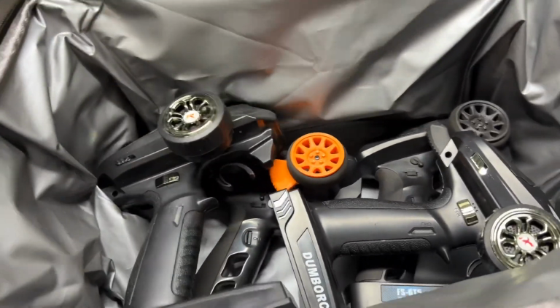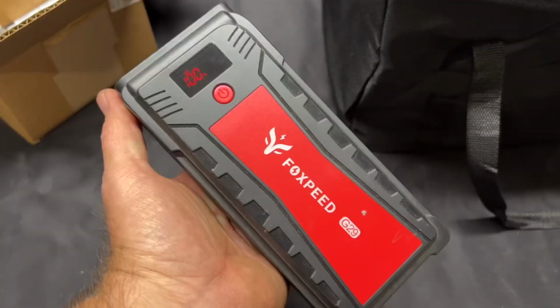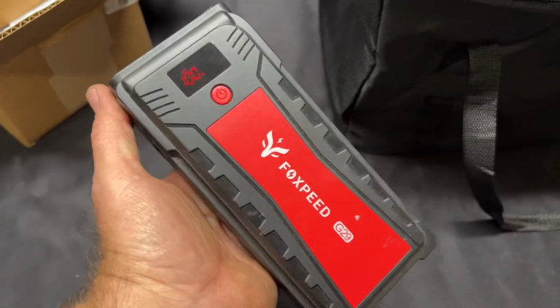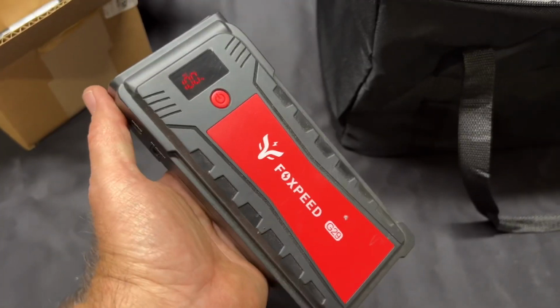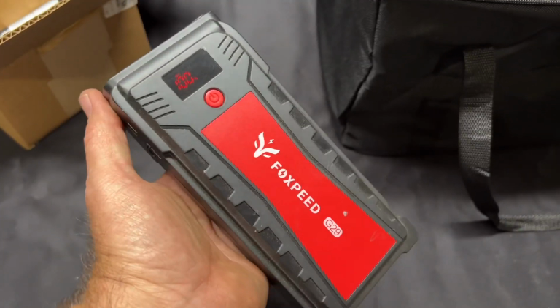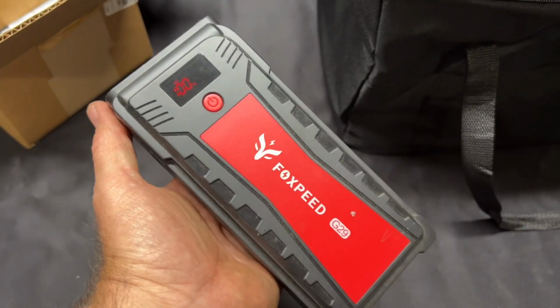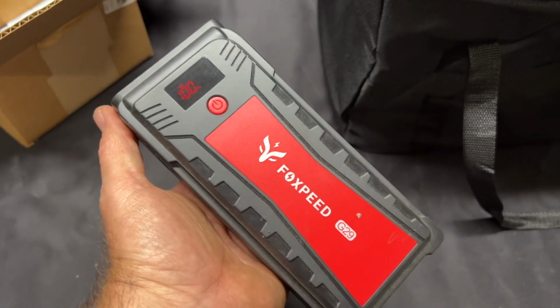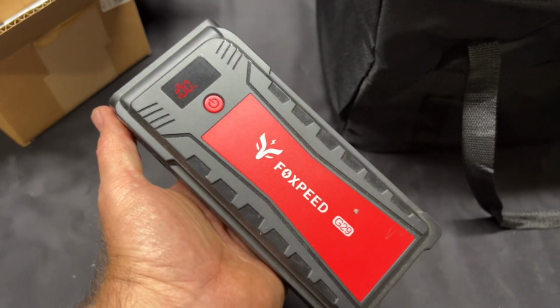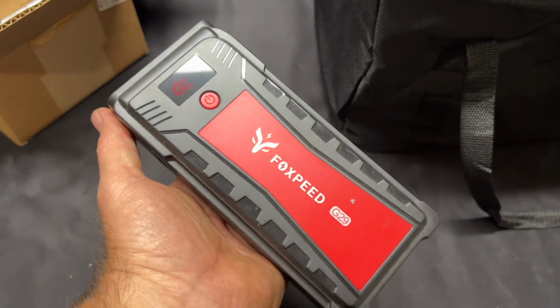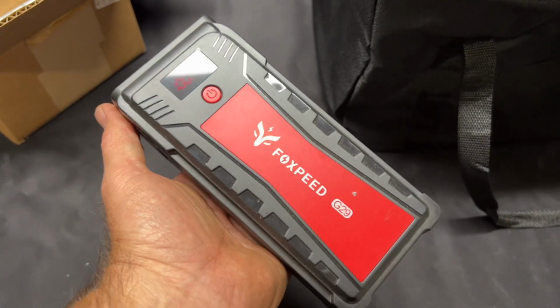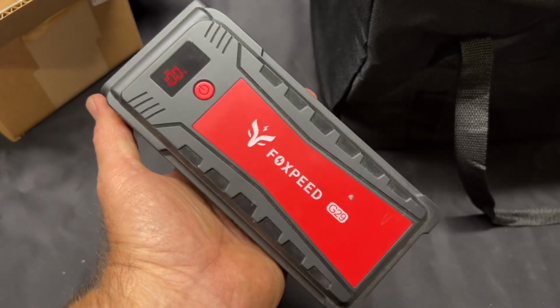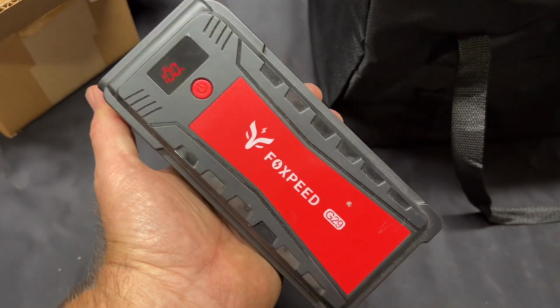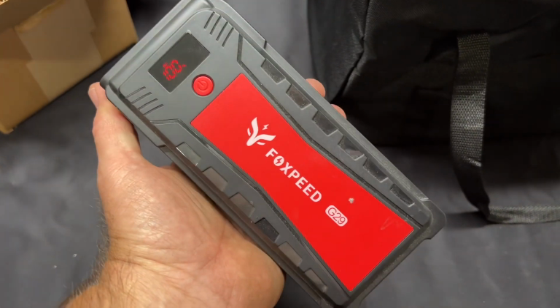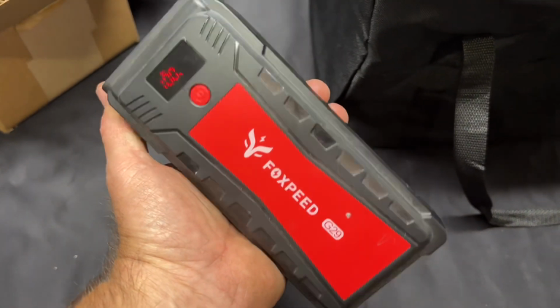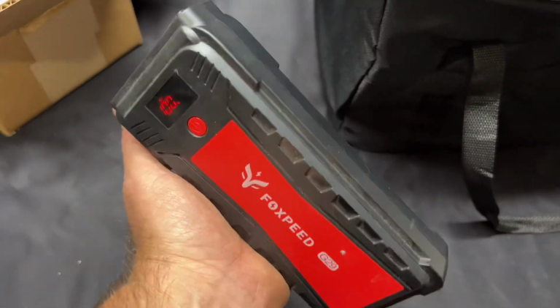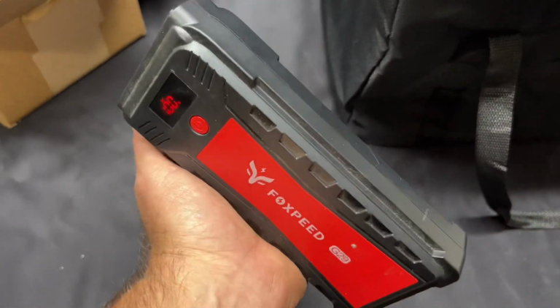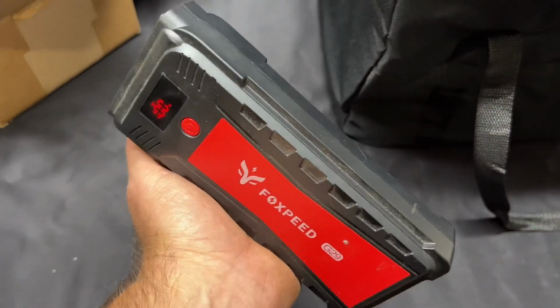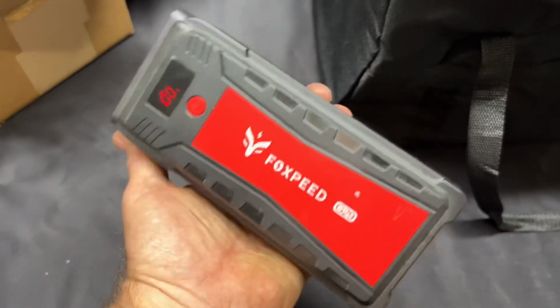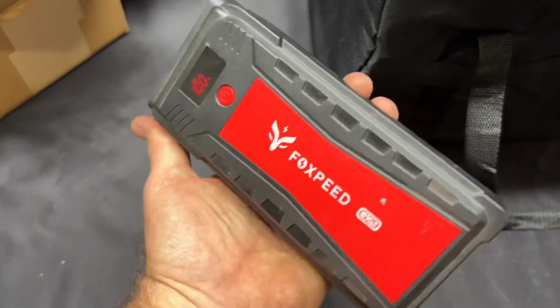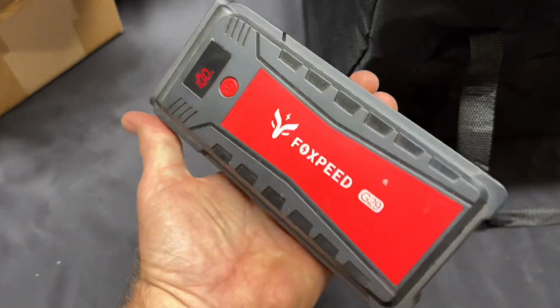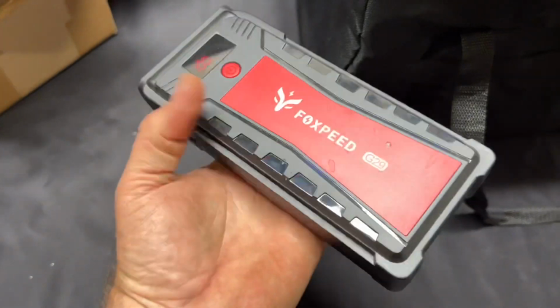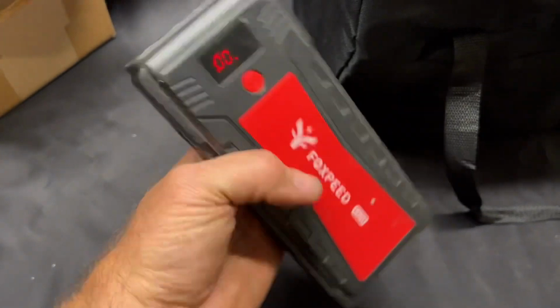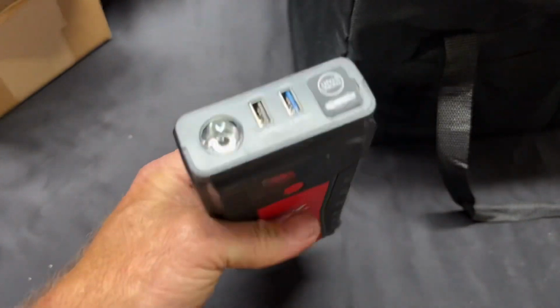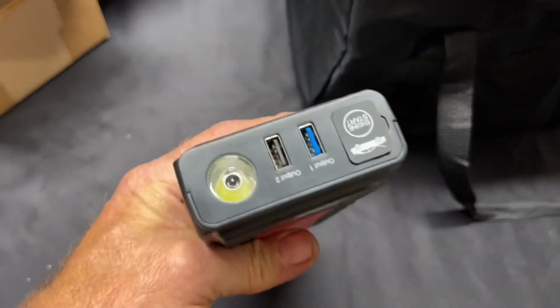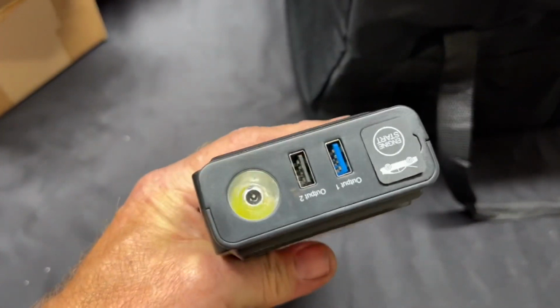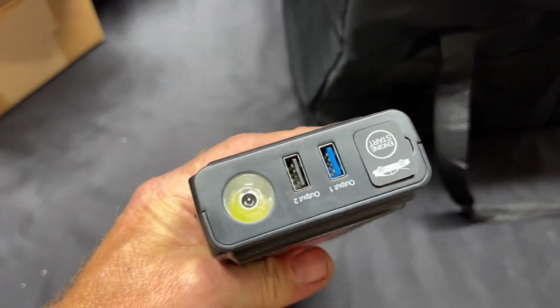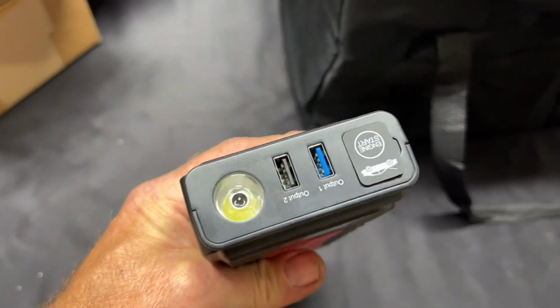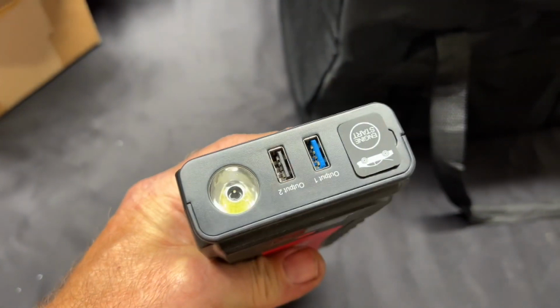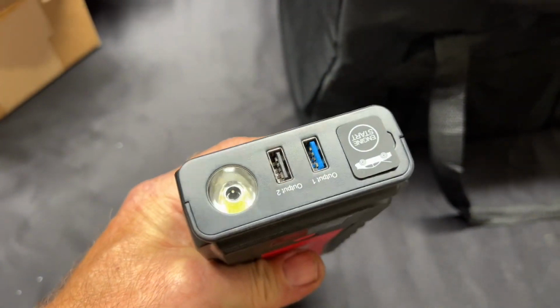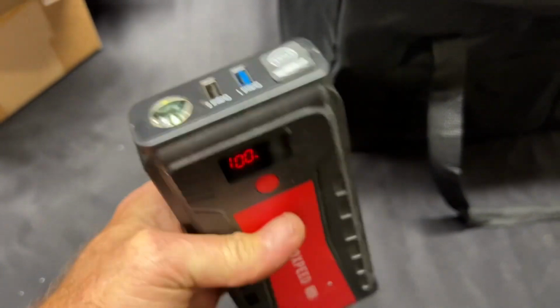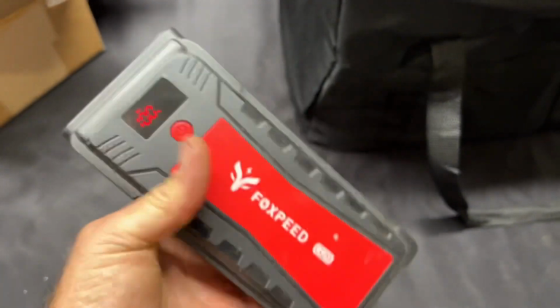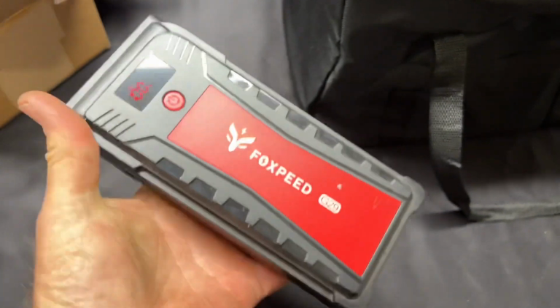Remember way back when I tested out a few of those jump starters? Well, guess what — now it gets to charge my phone.